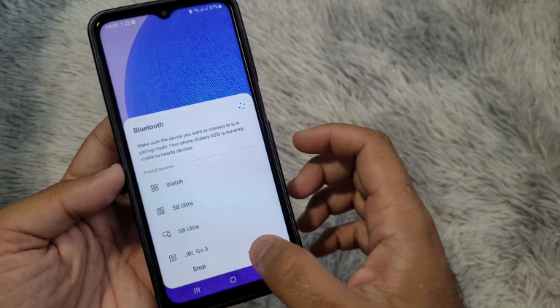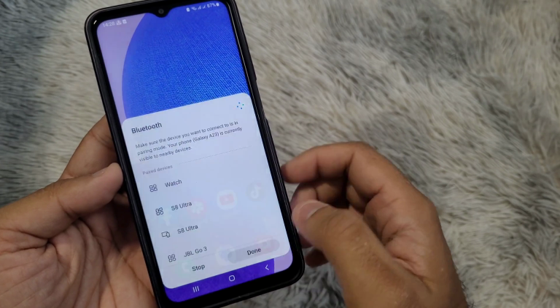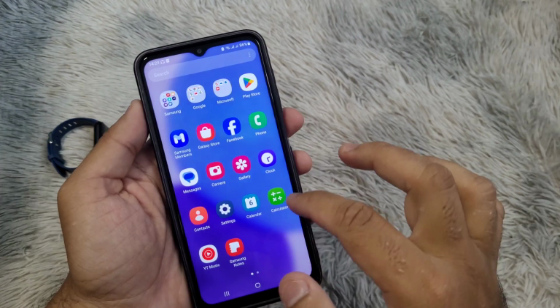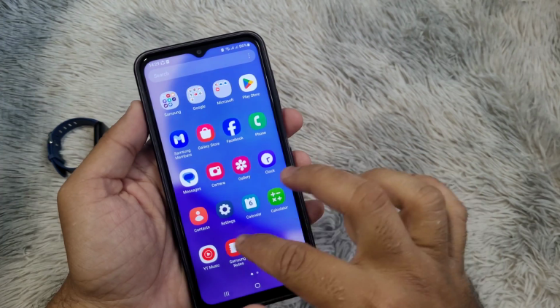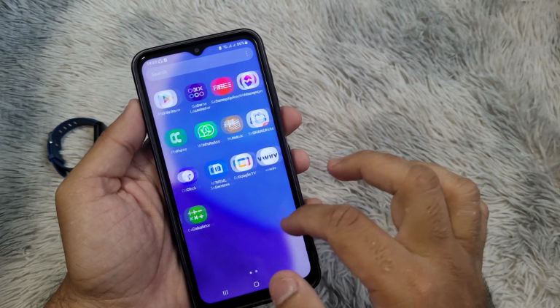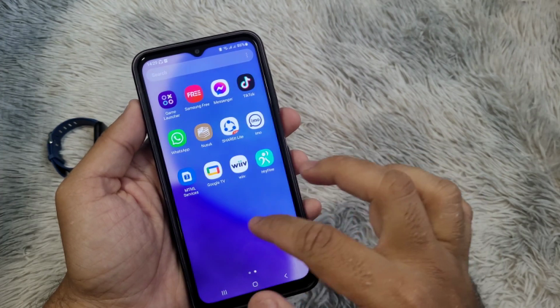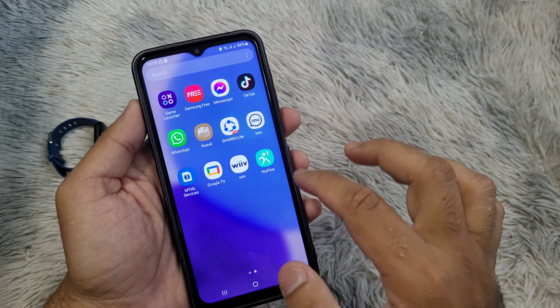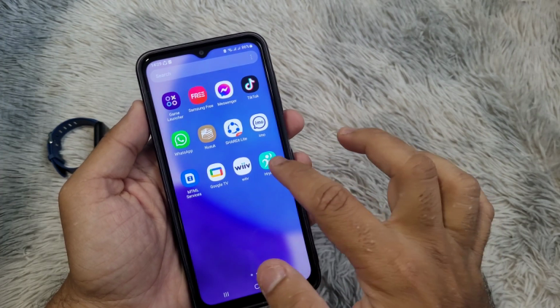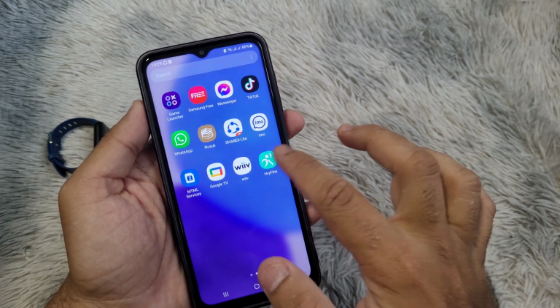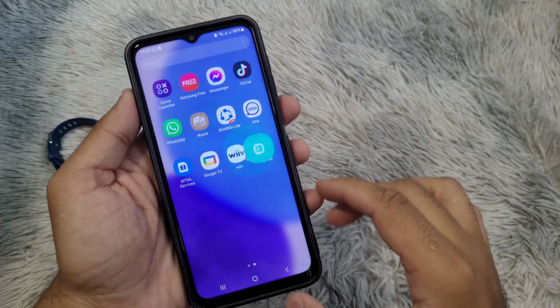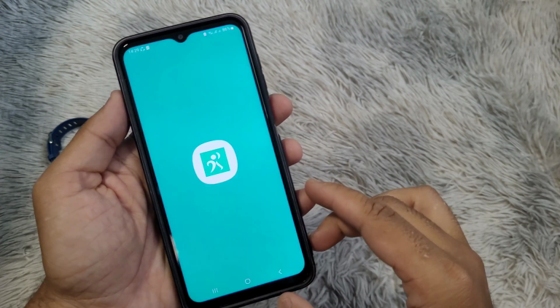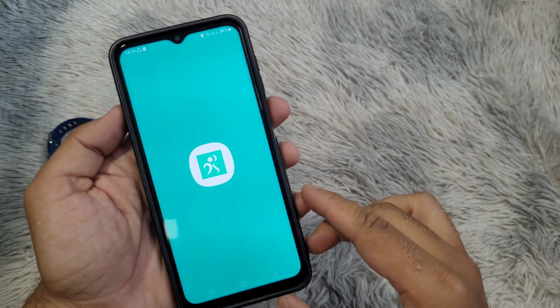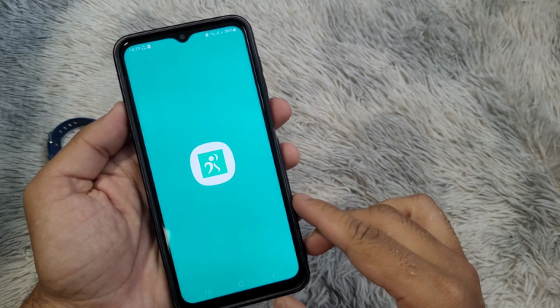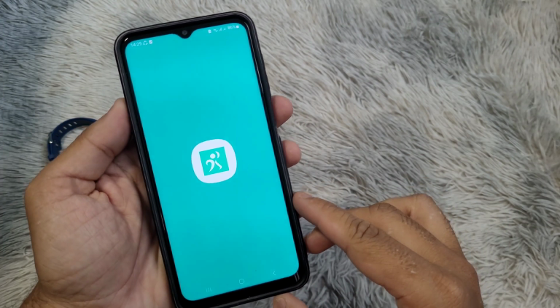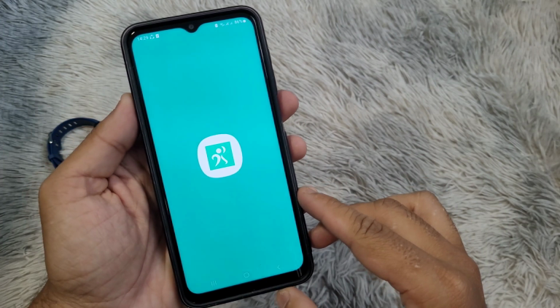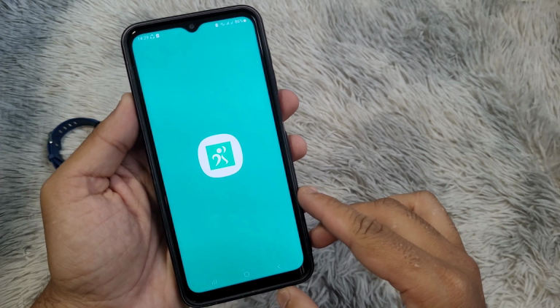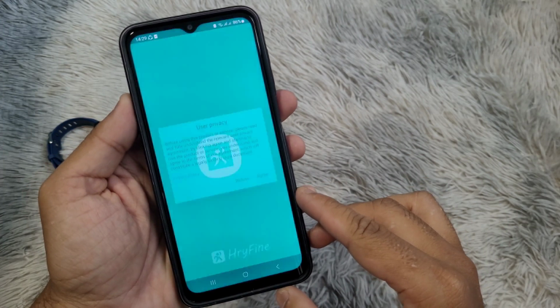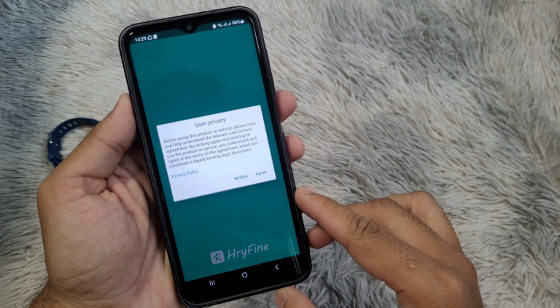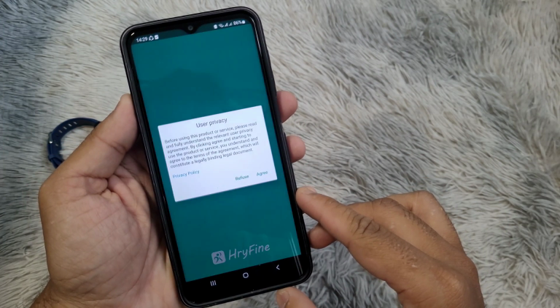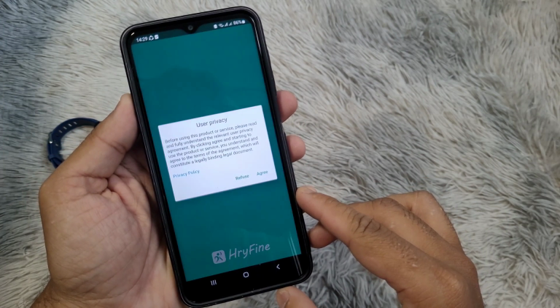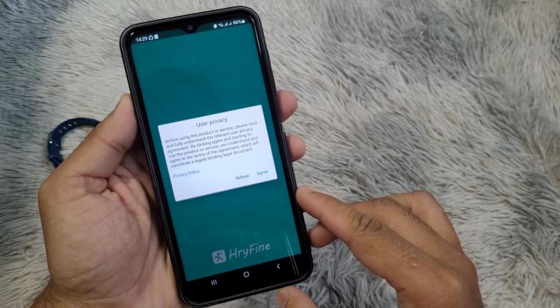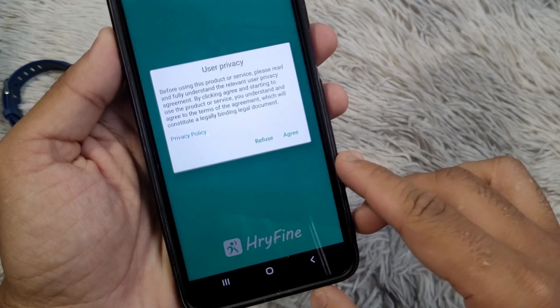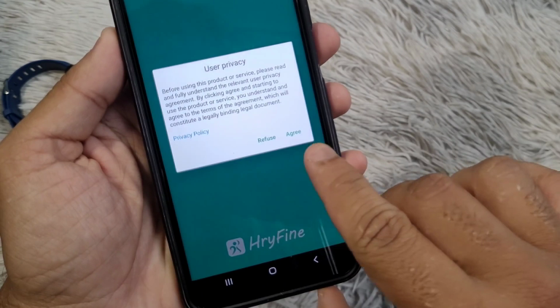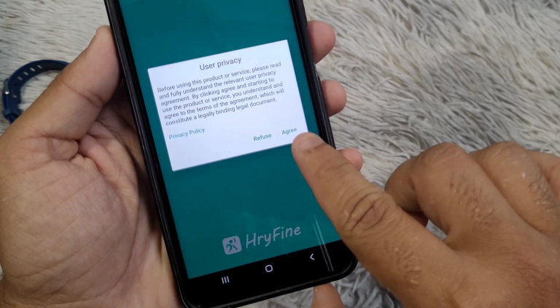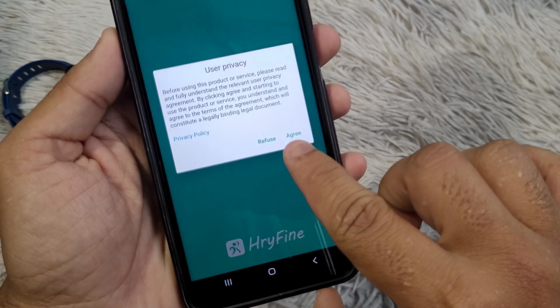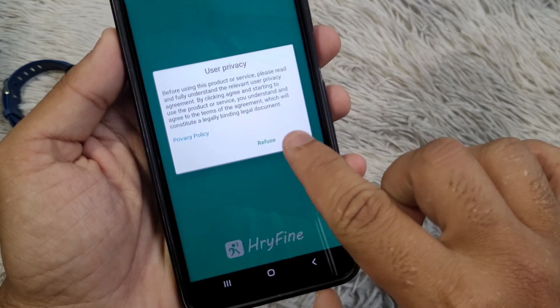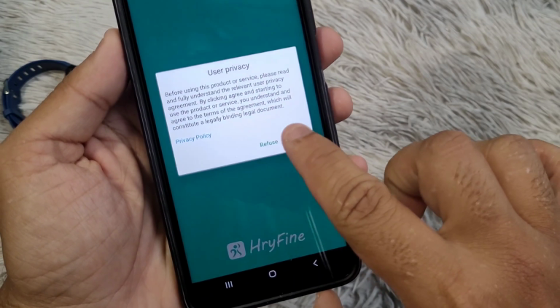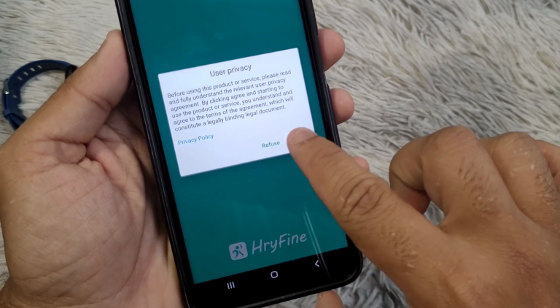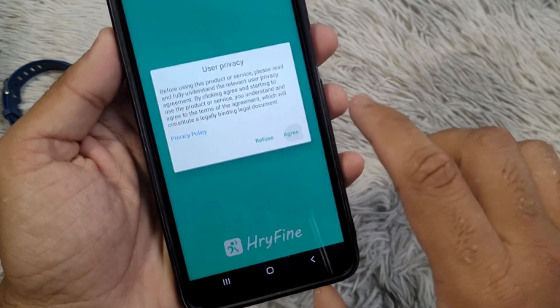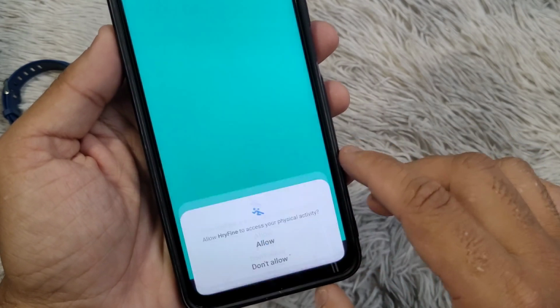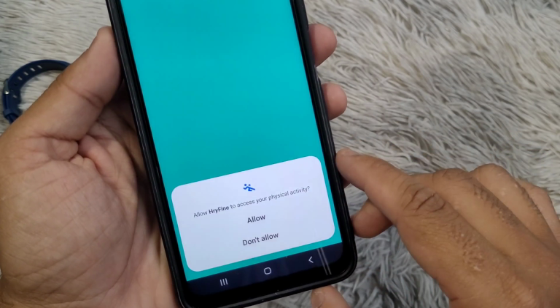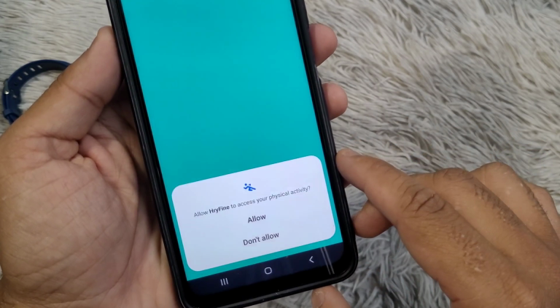To connect the smartwatch to your phone, open the Reifine application and follow the instructions as shown in the video.